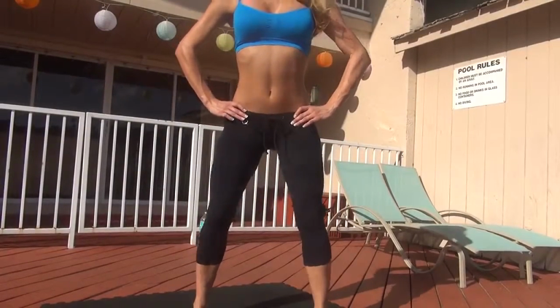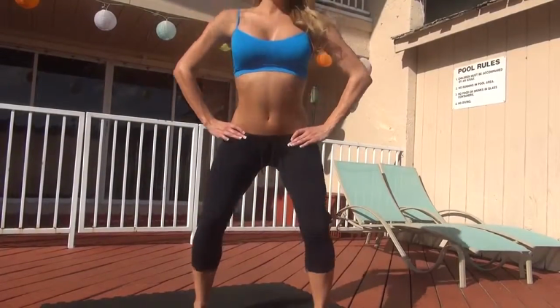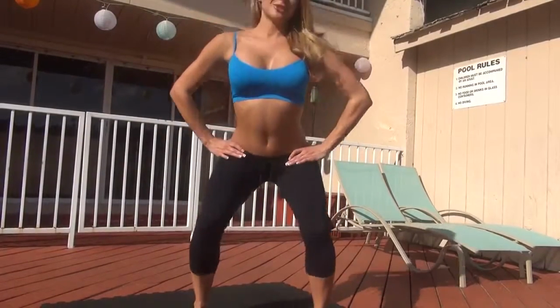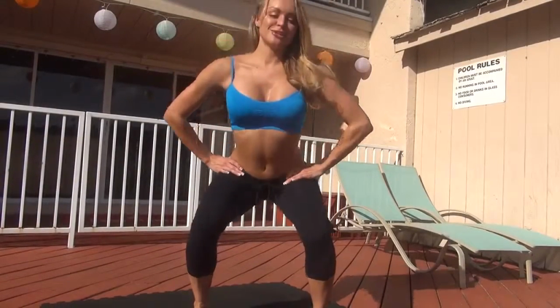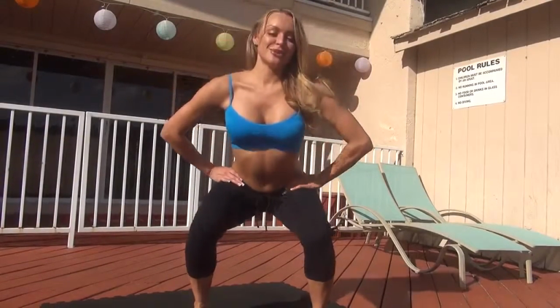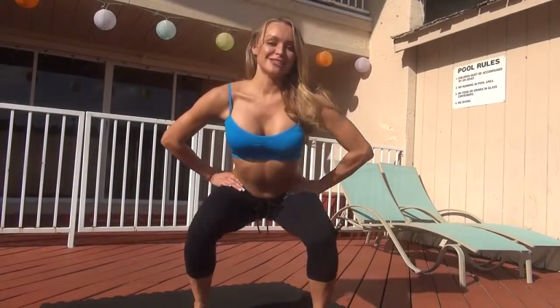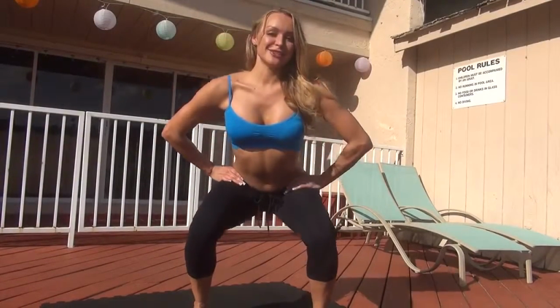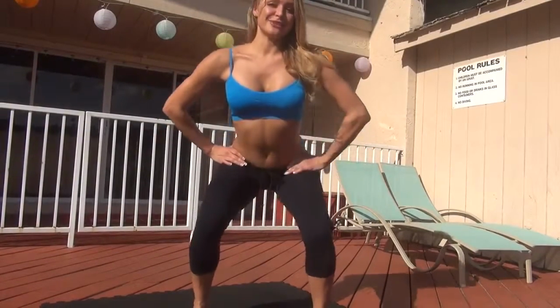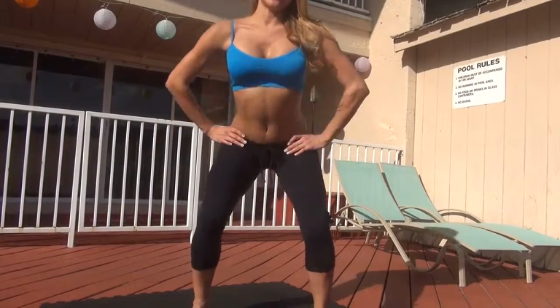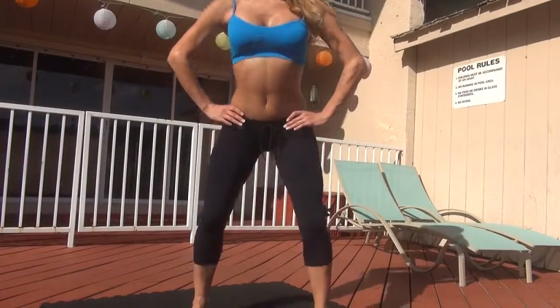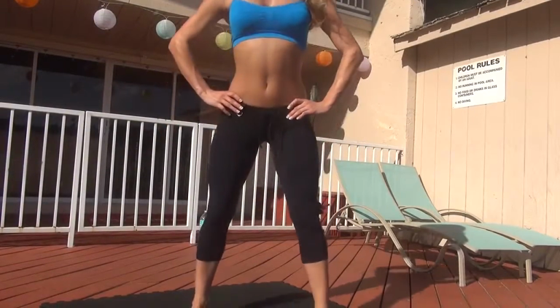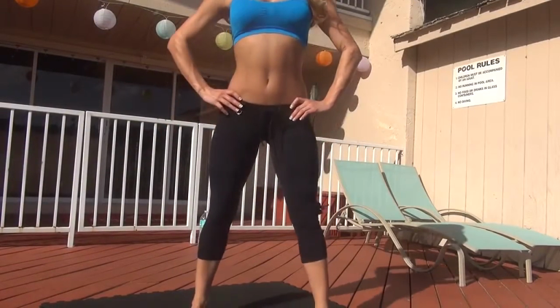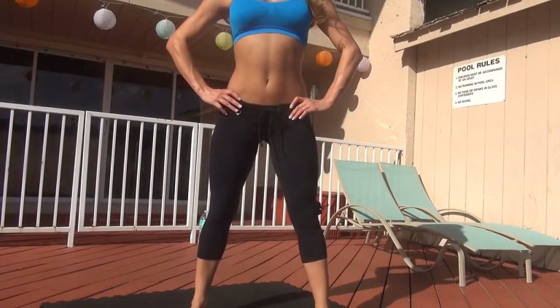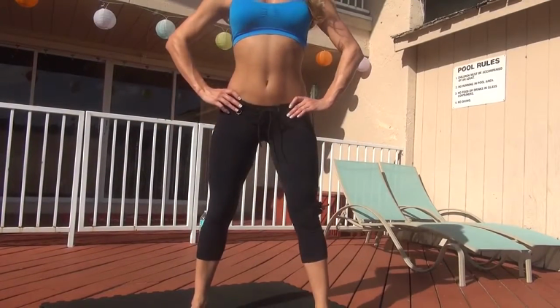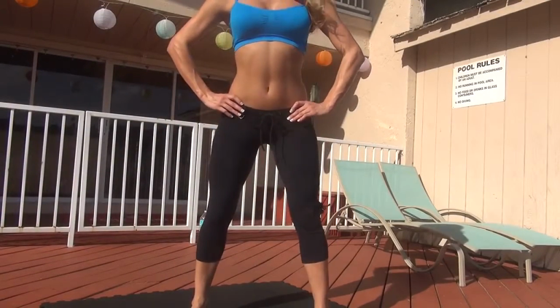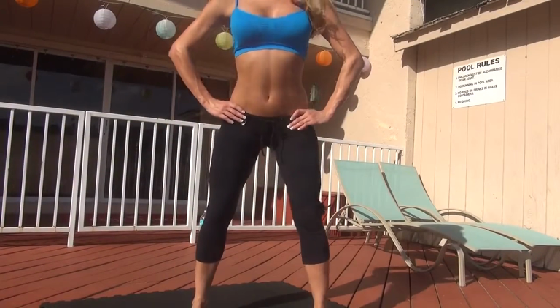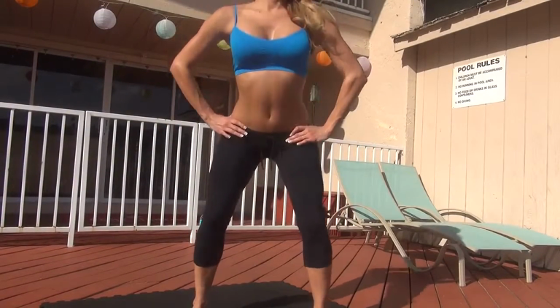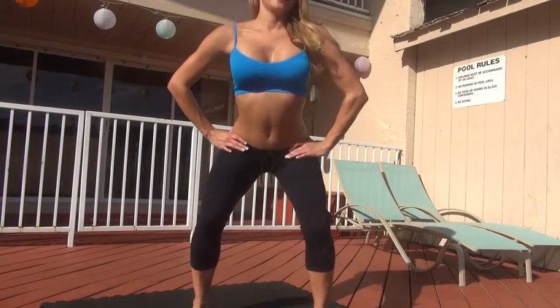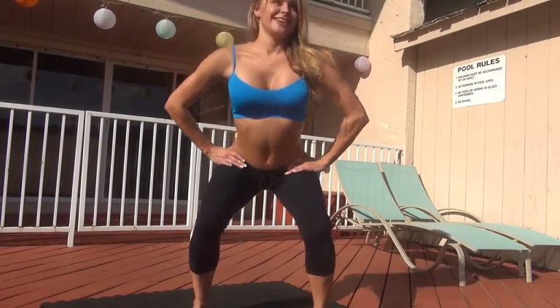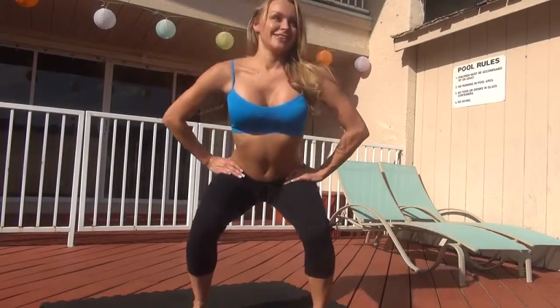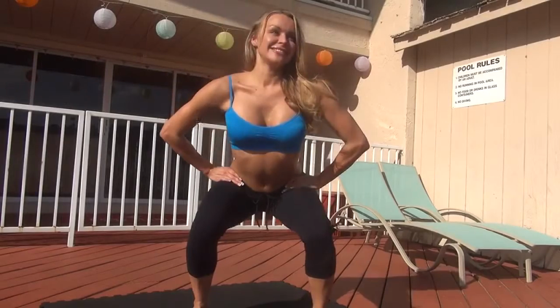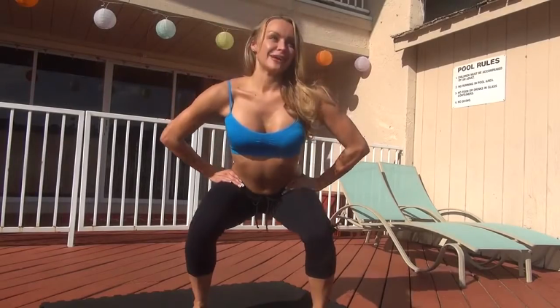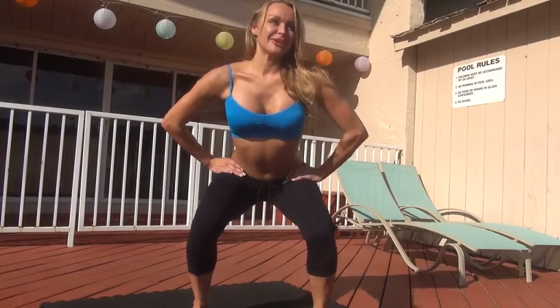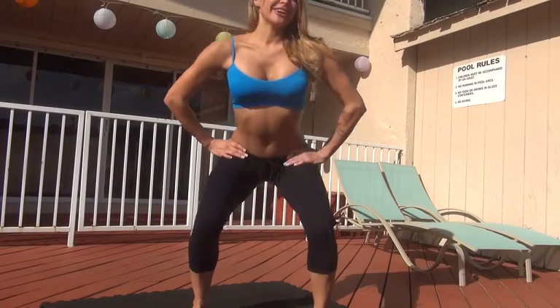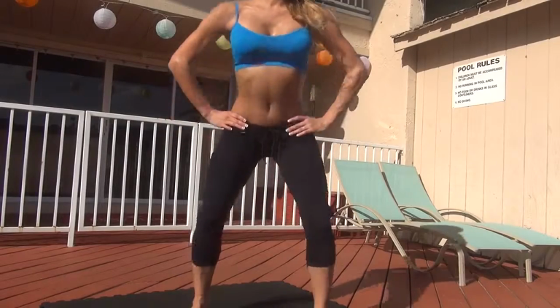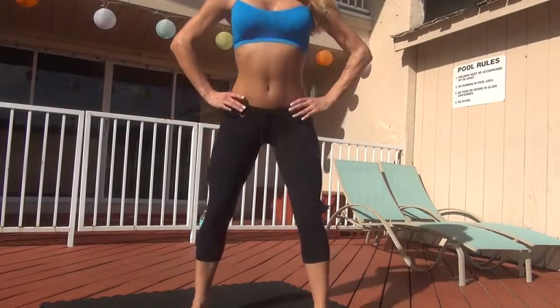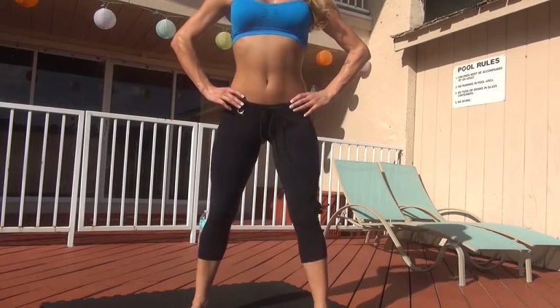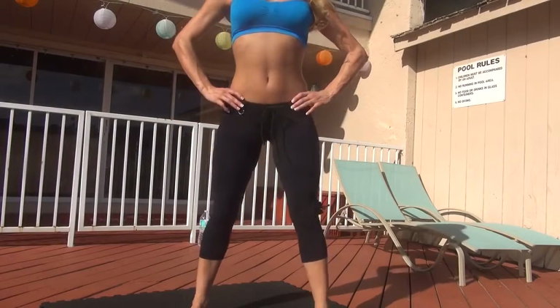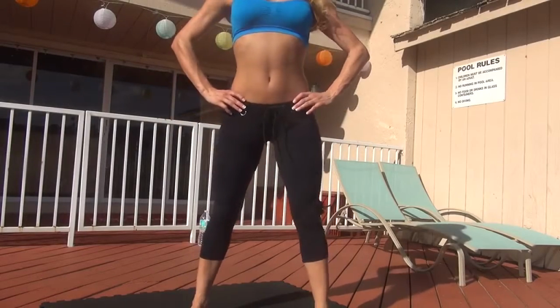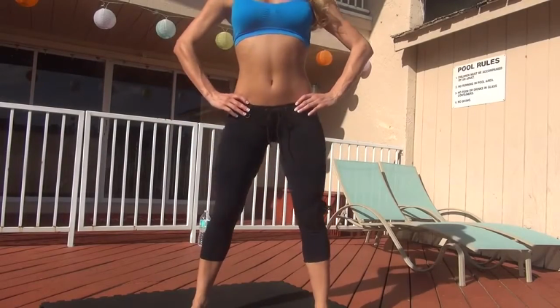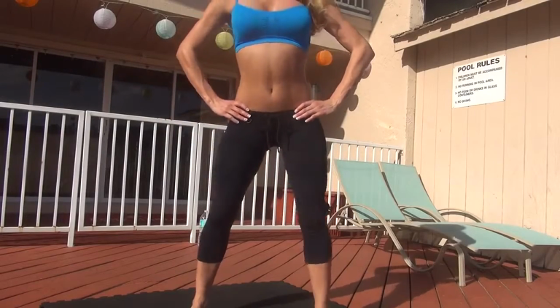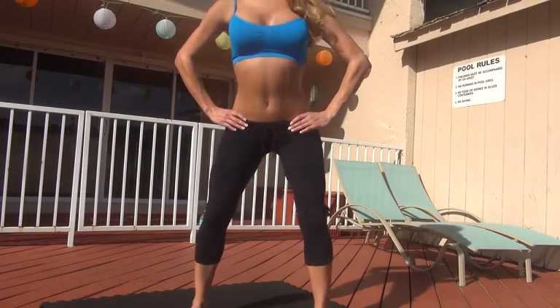Make sure you squeeze your glutes, guys. If it's not burning, then you're not working hard enough.